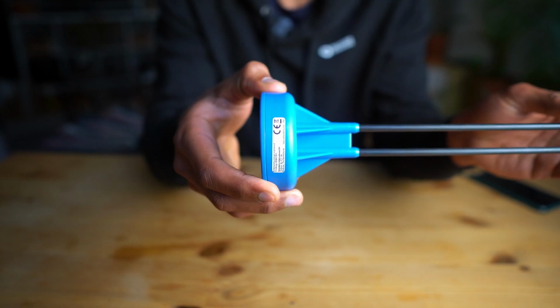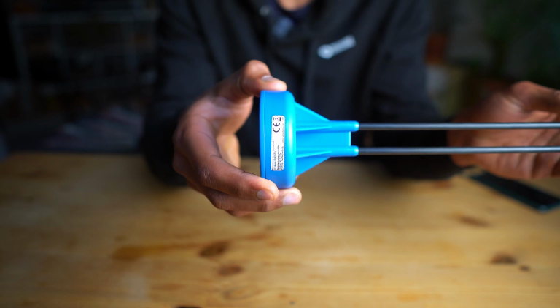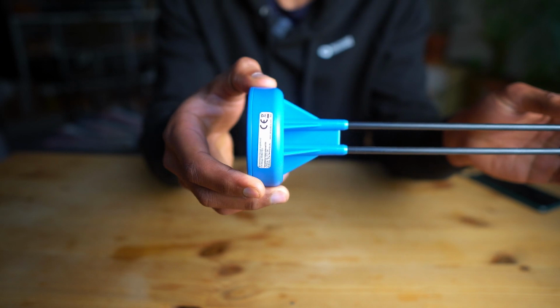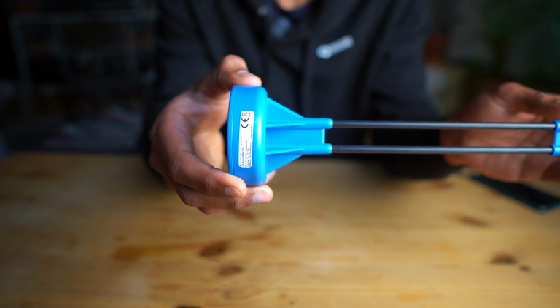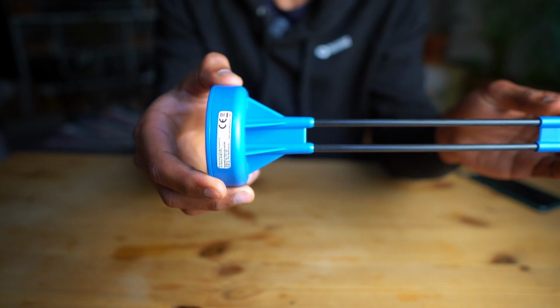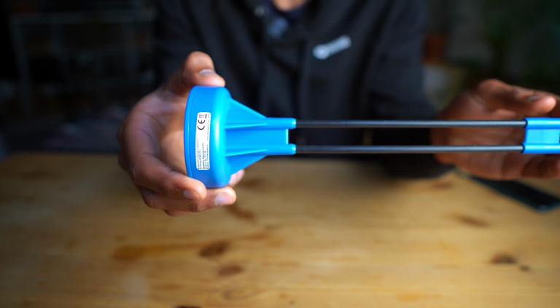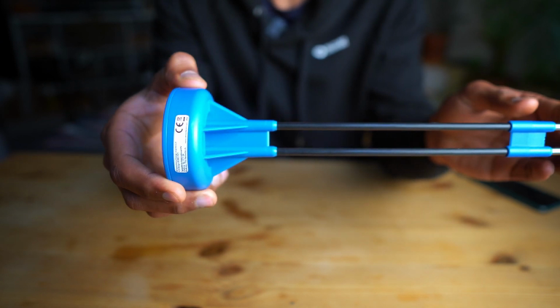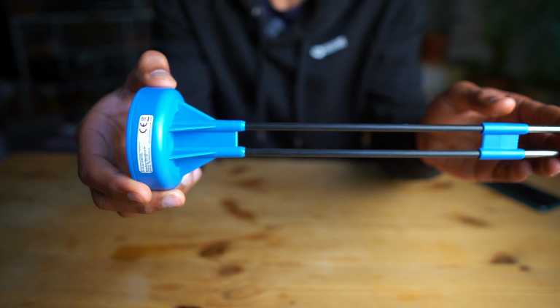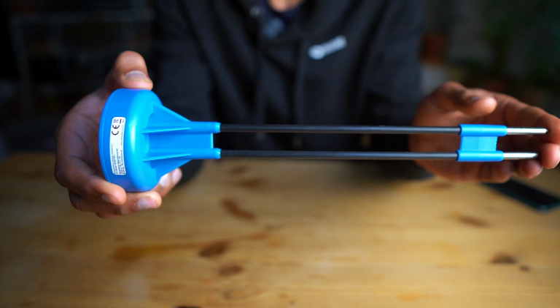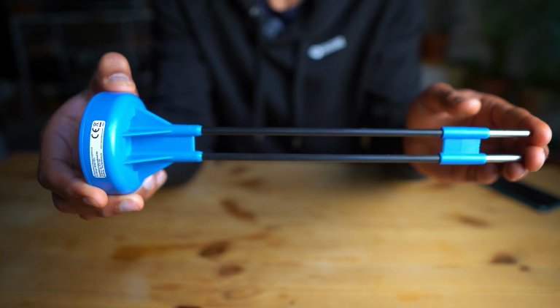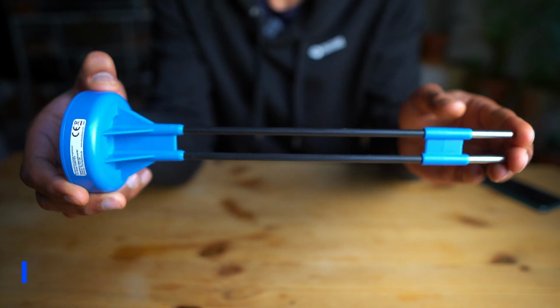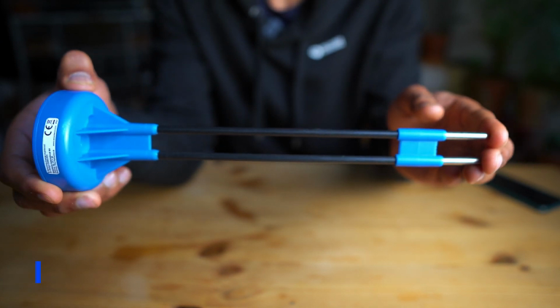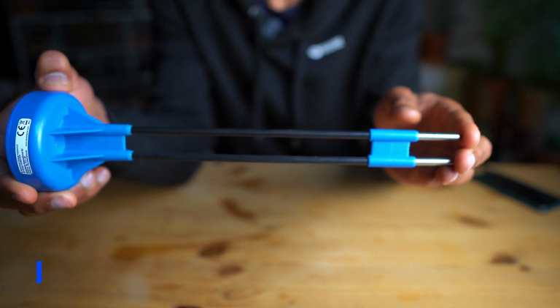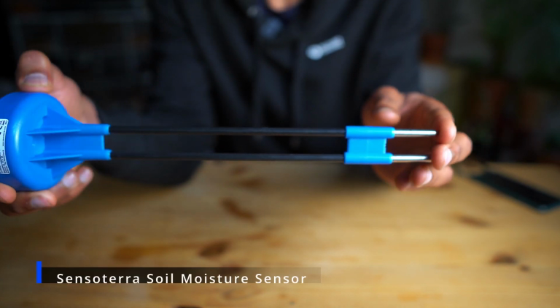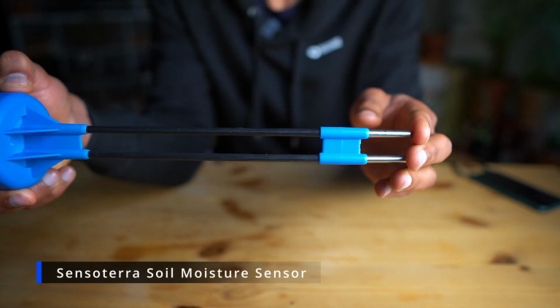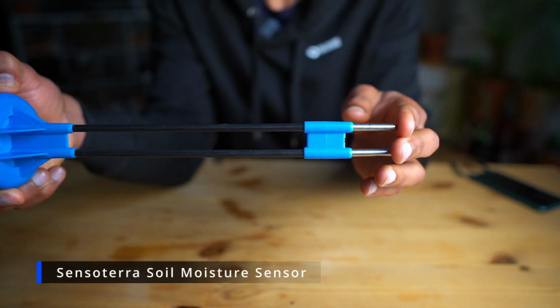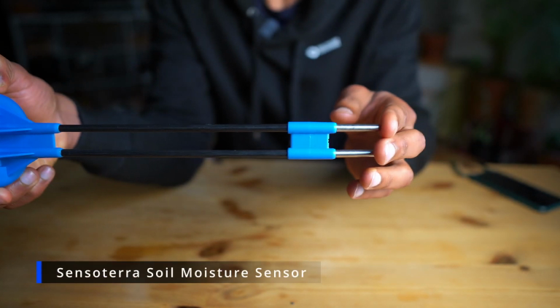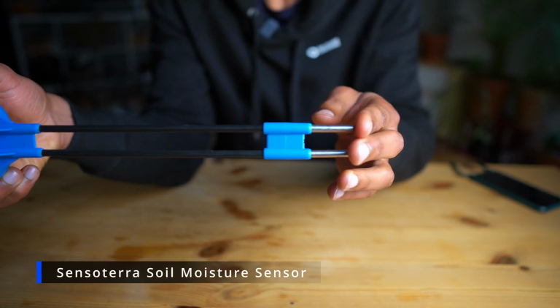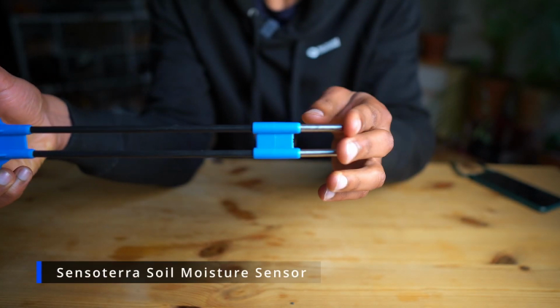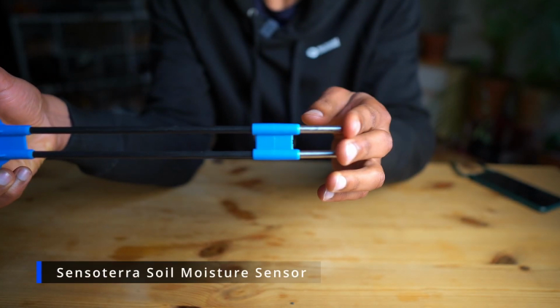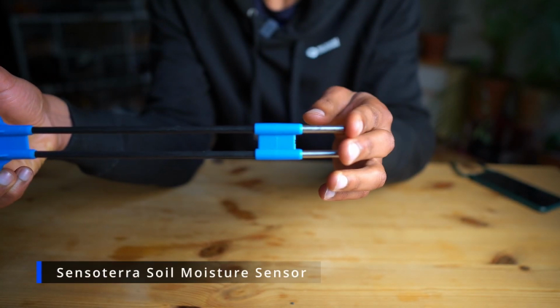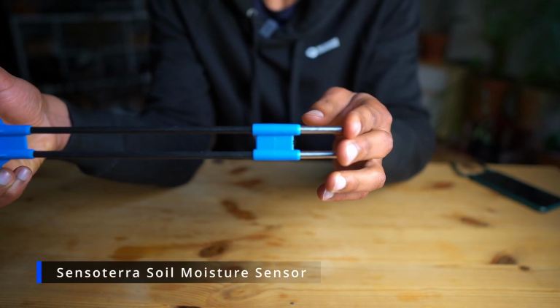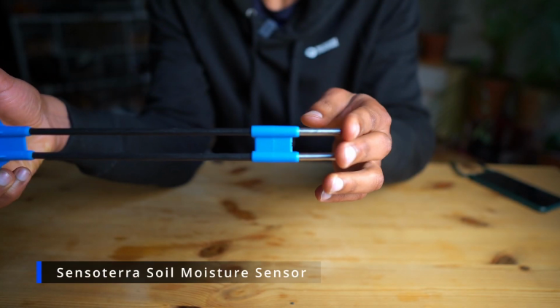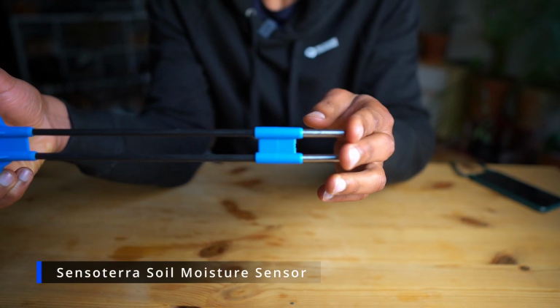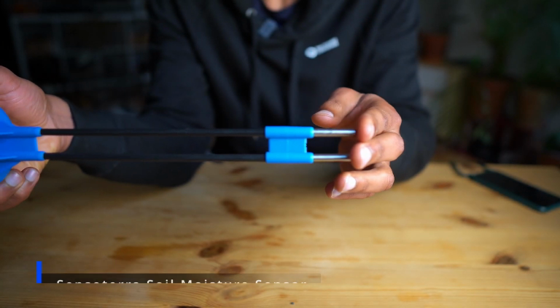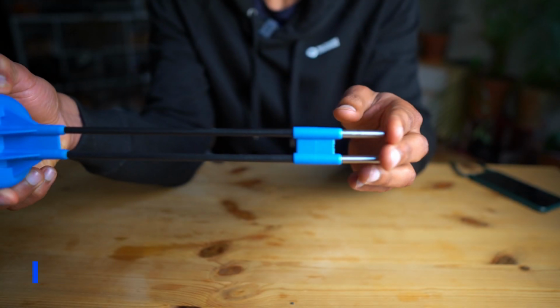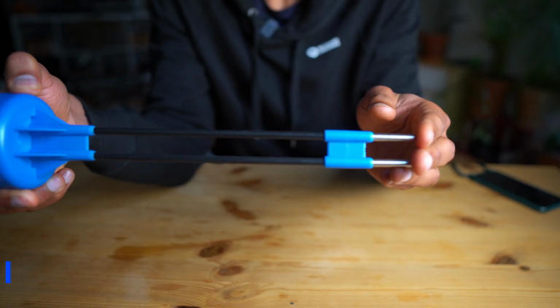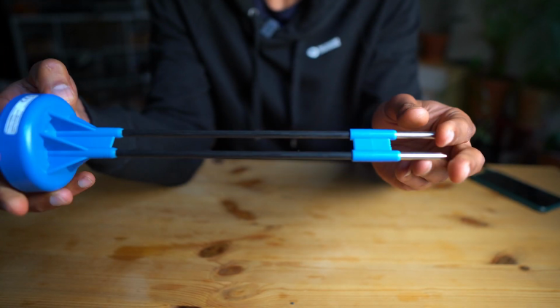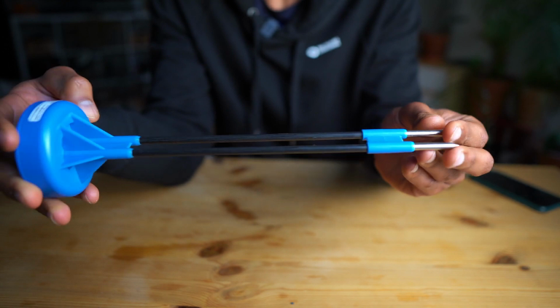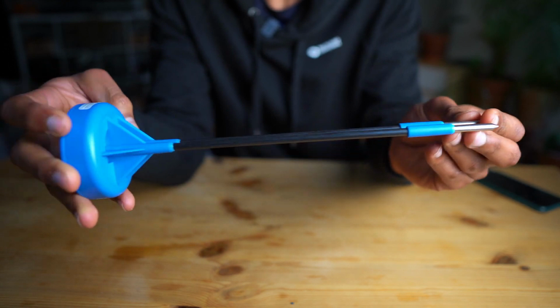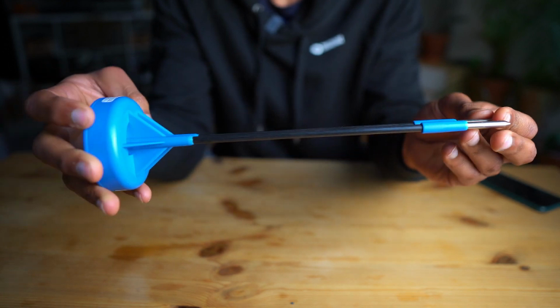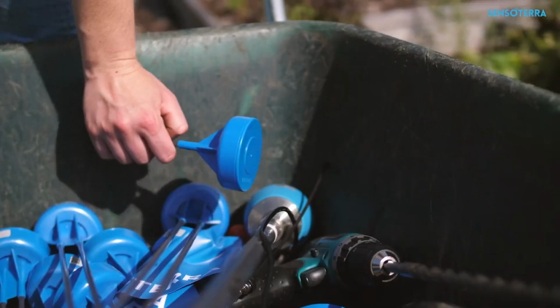The sensor is really simple and compact. It comes in this PVC housing and it also comes in a variety of depths.